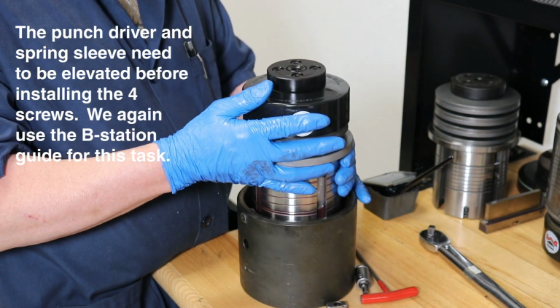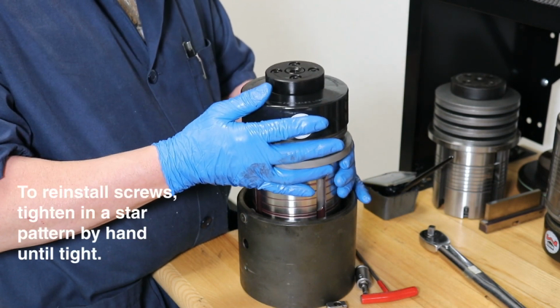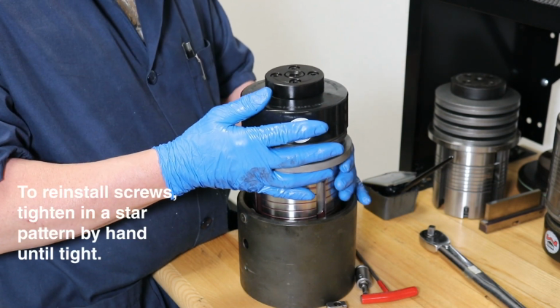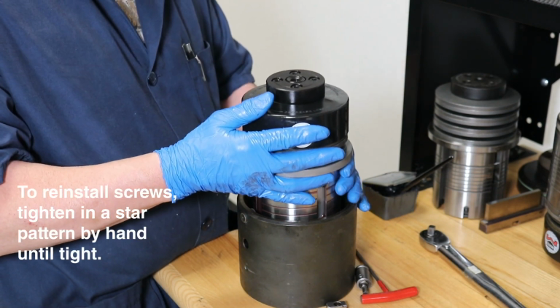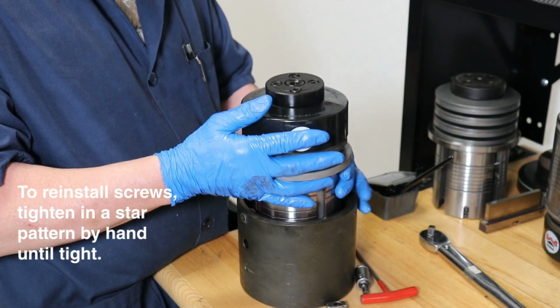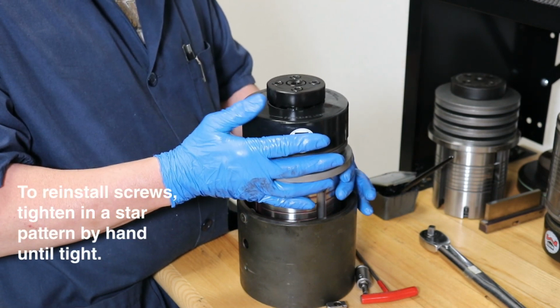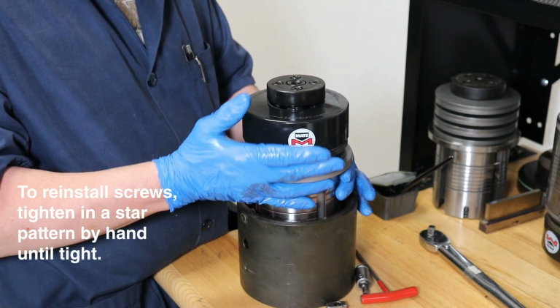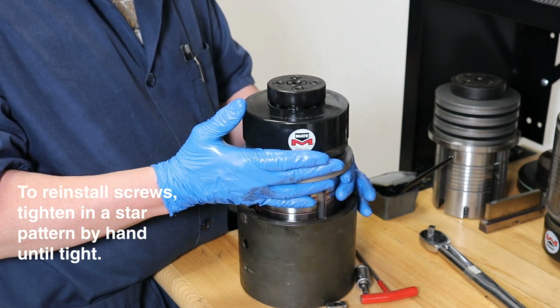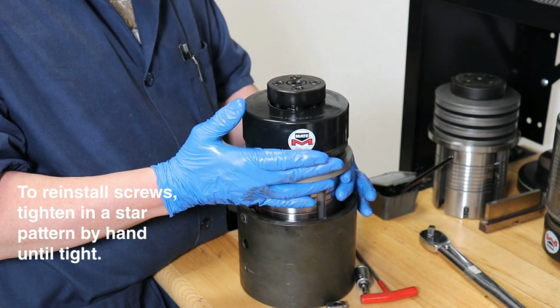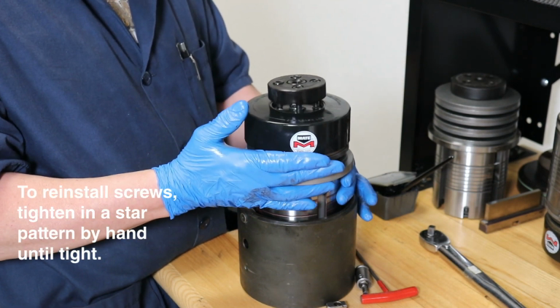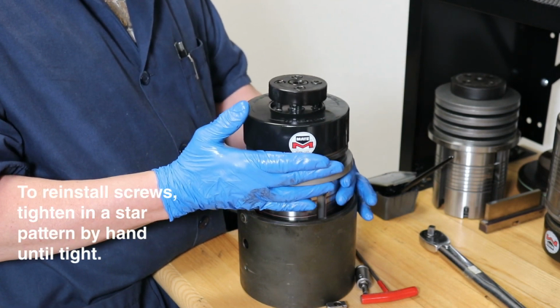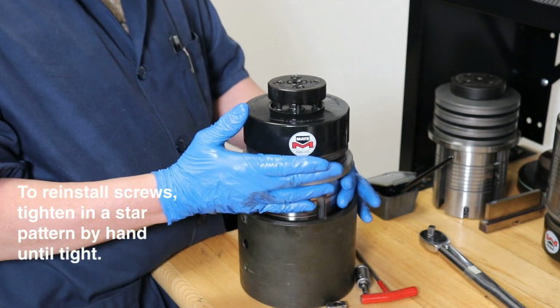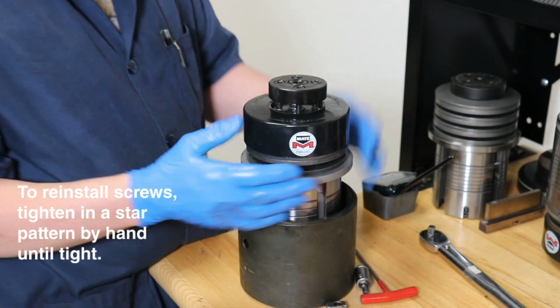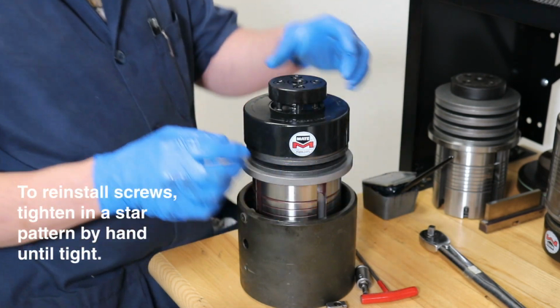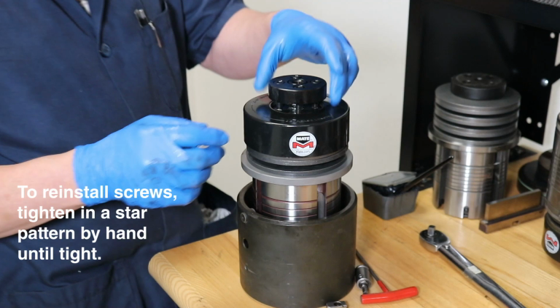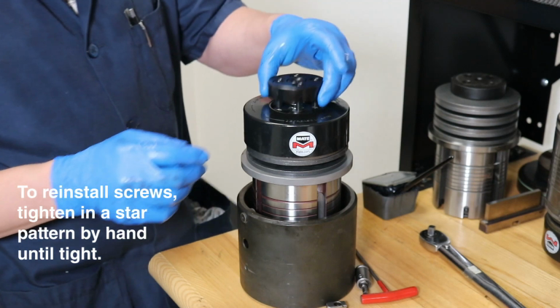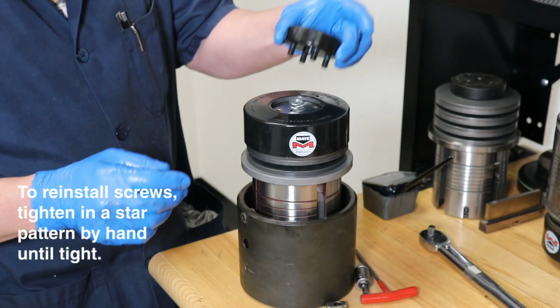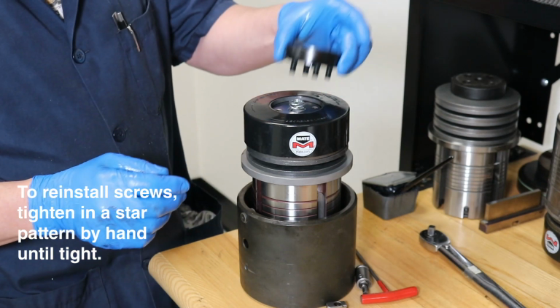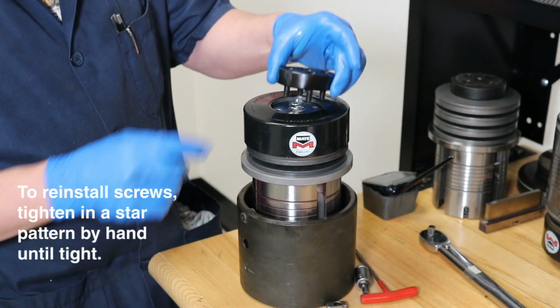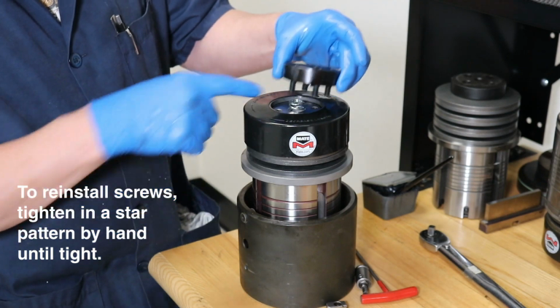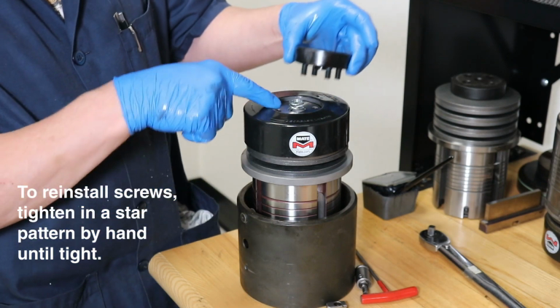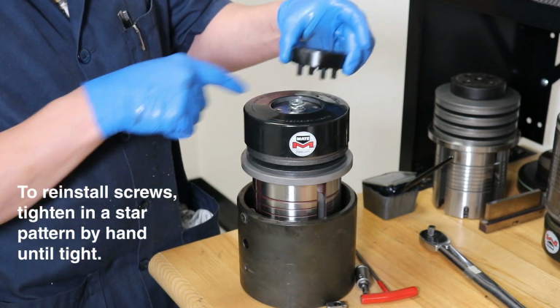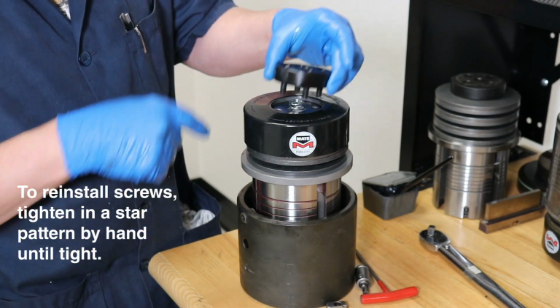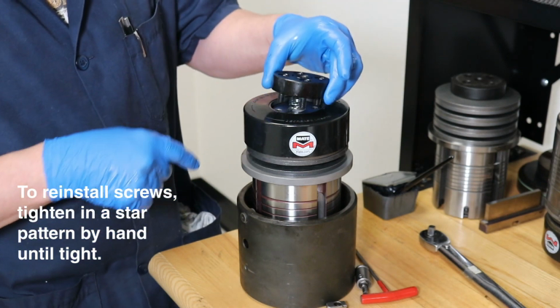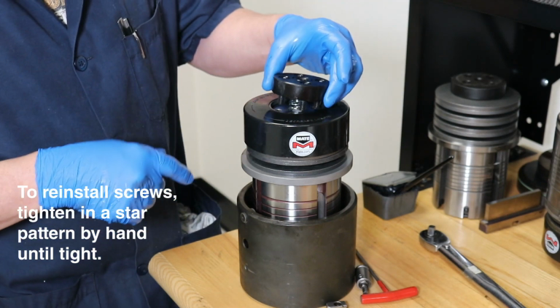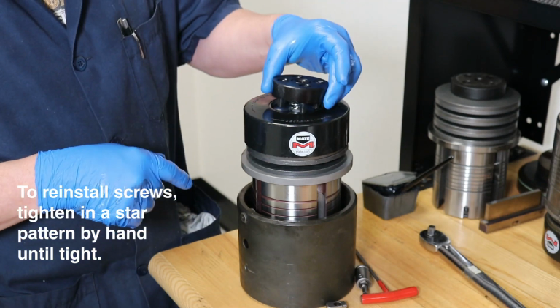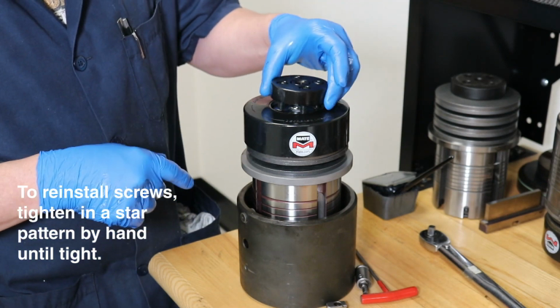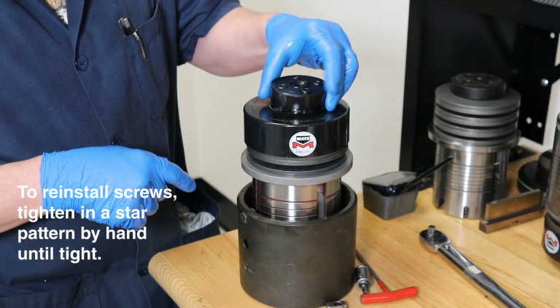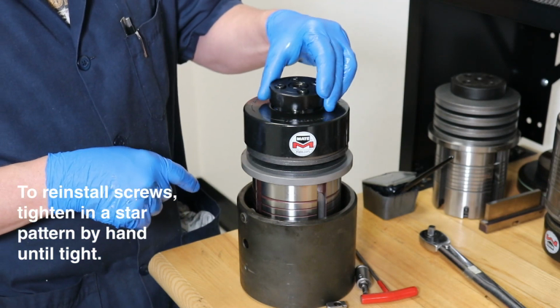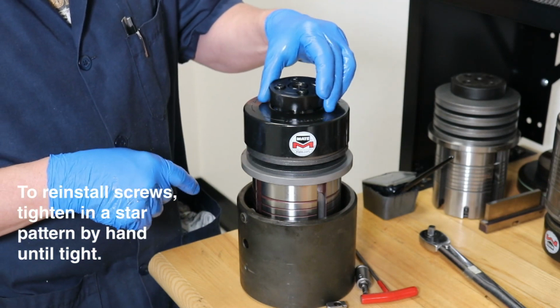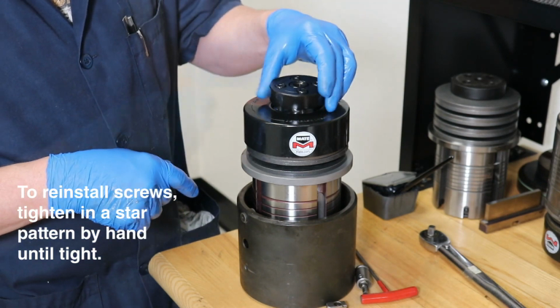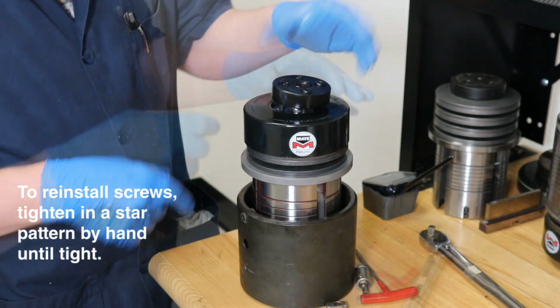Once in place, hand tighten the screws in a star pattern until tension on the springs can be felt.